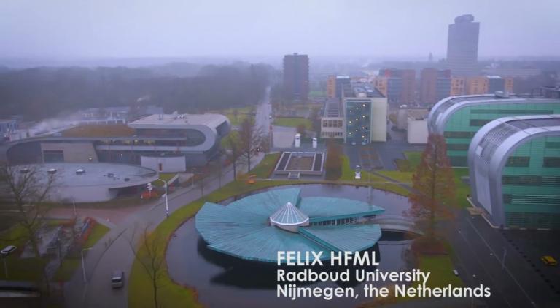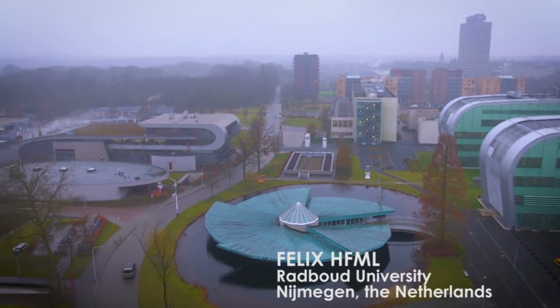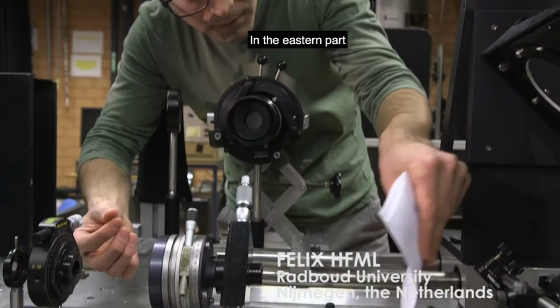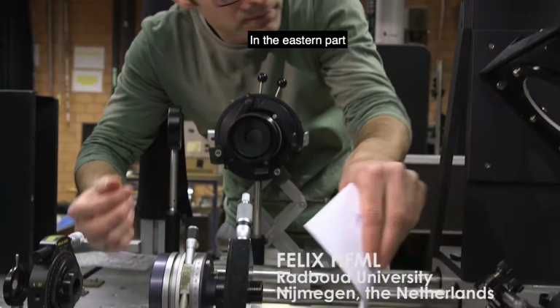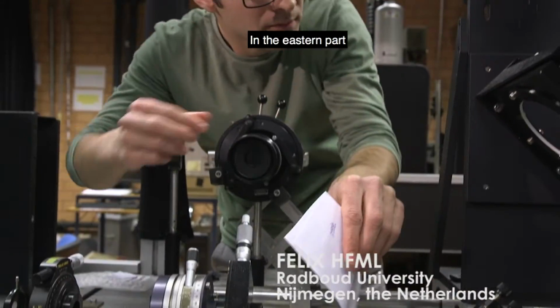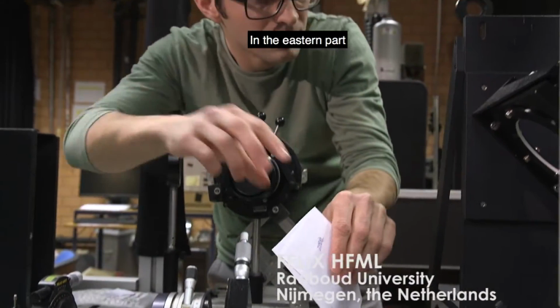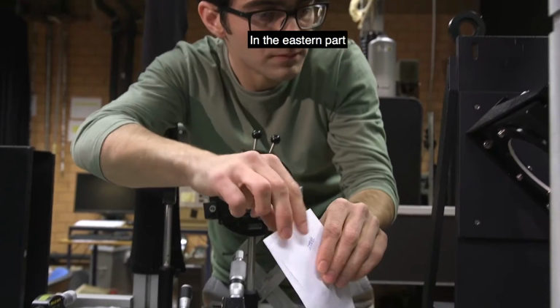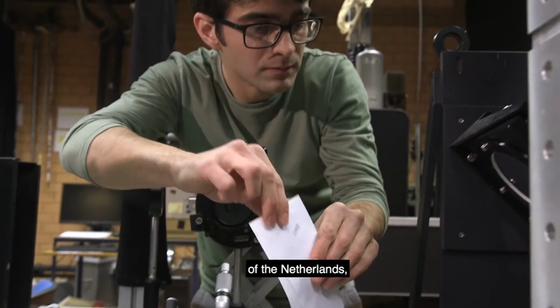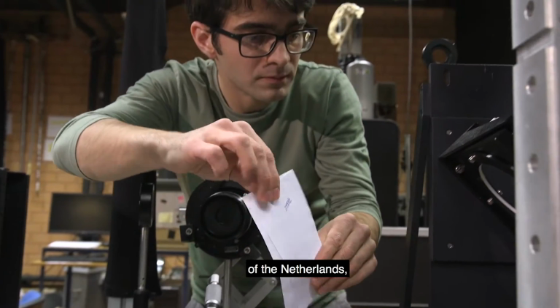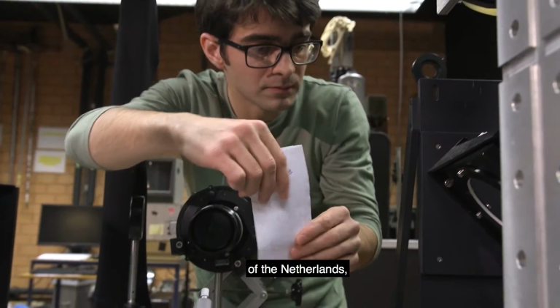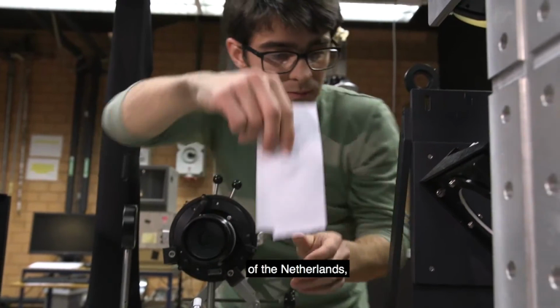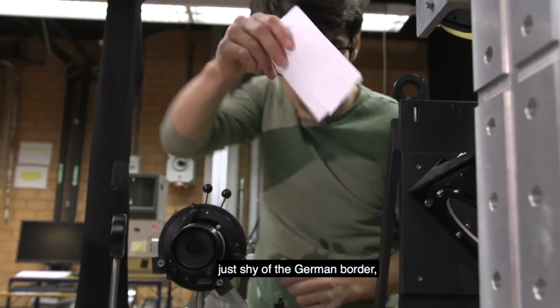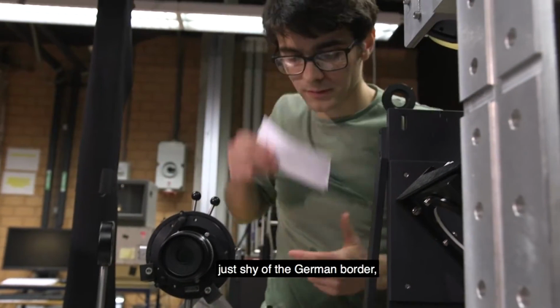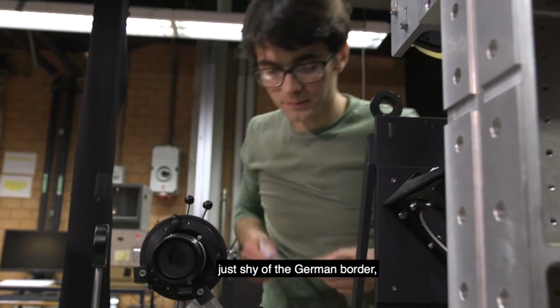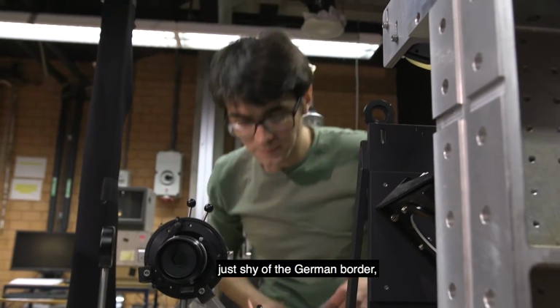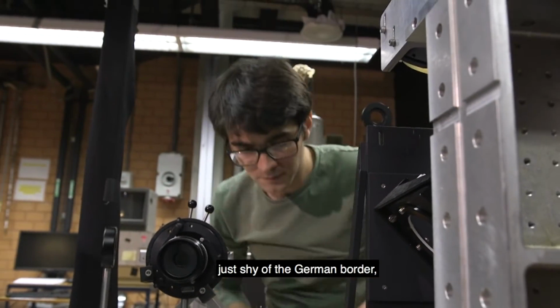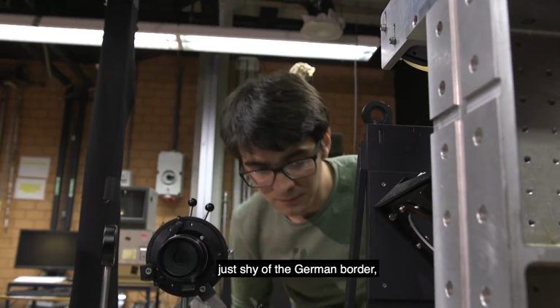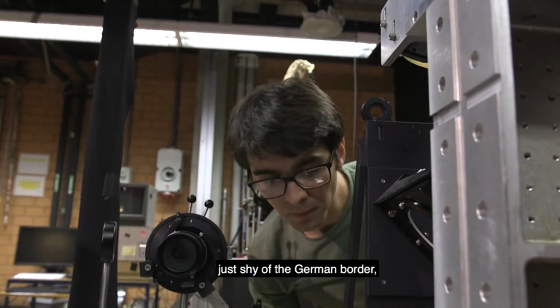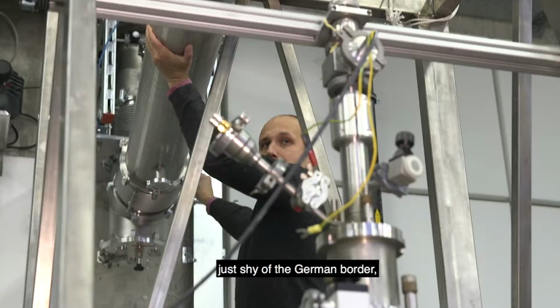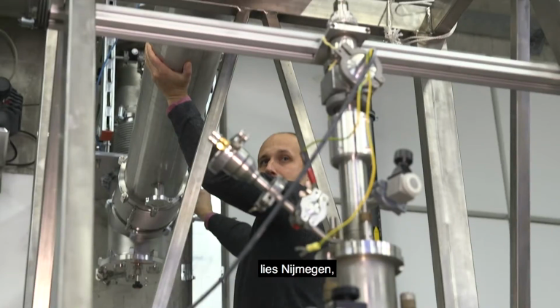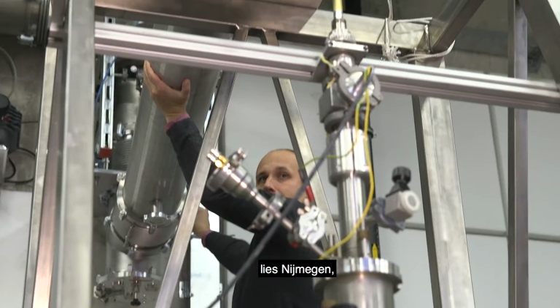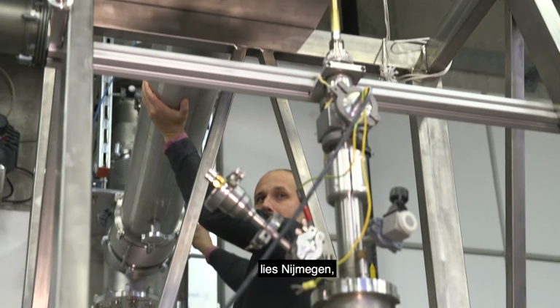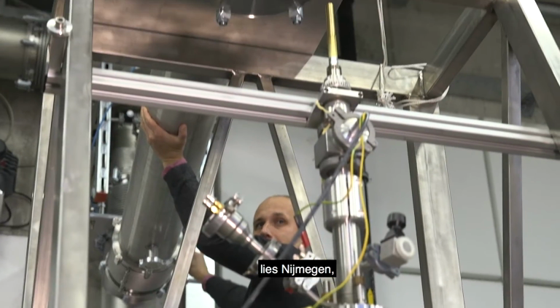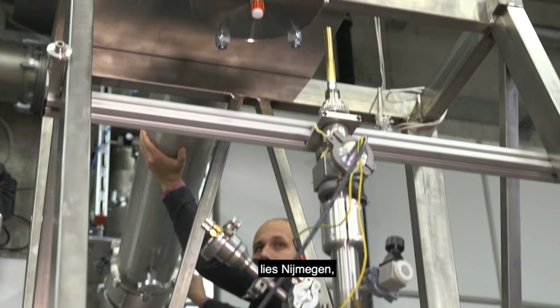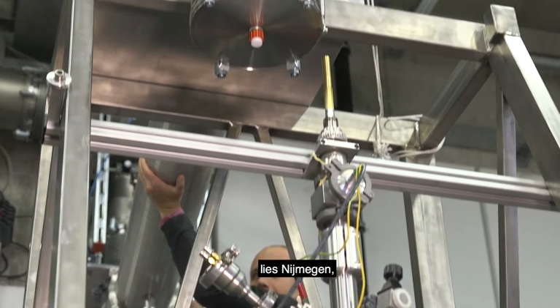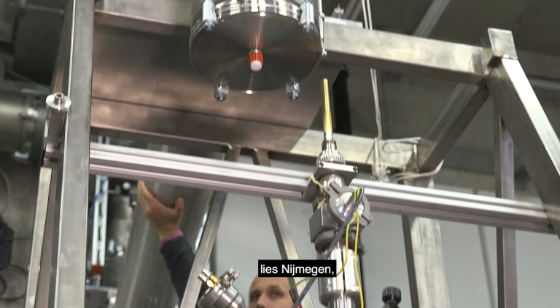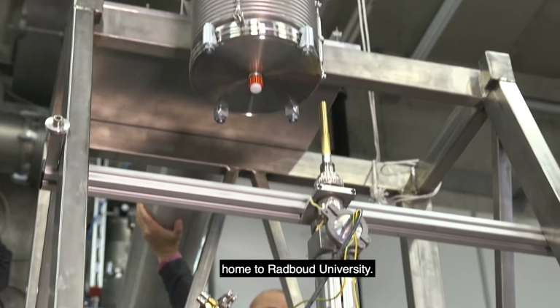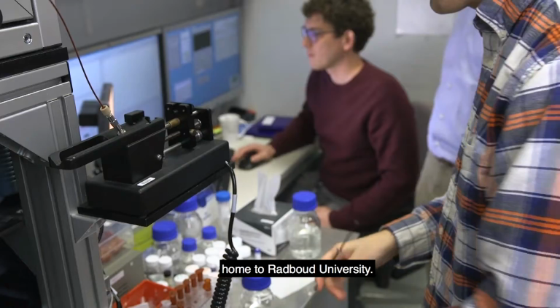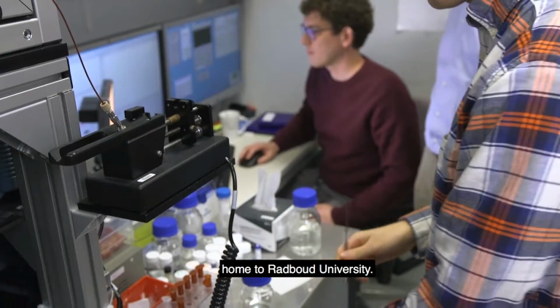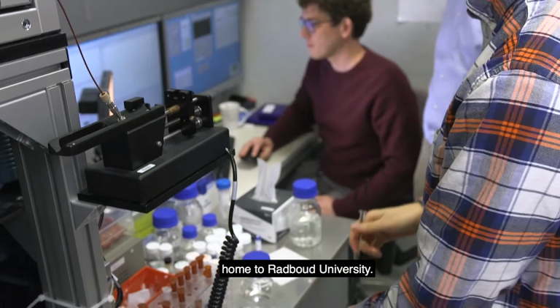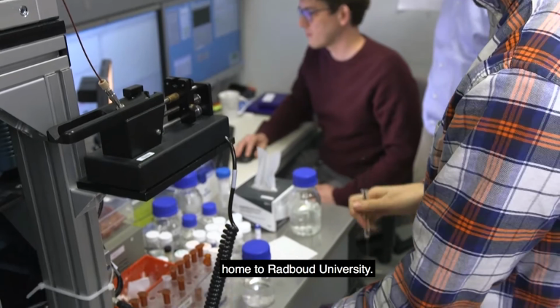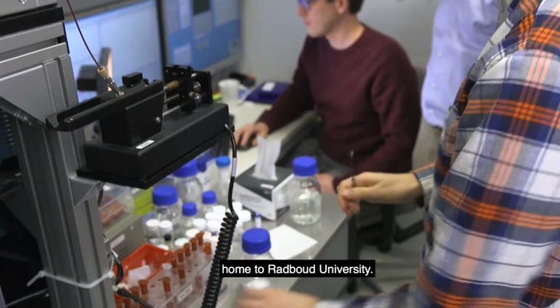In the eastern part of the Netherlands, just shy of the German border, lies Nijmegen, home to Radboud University.